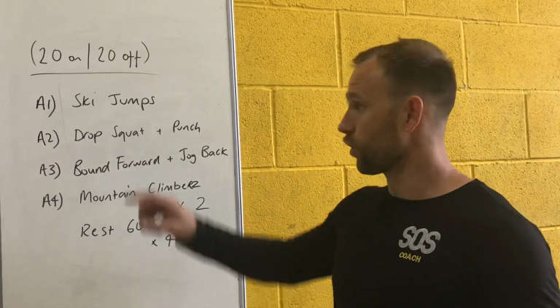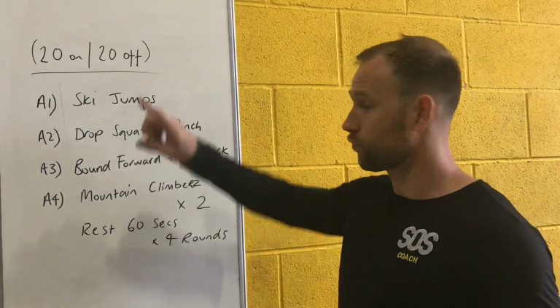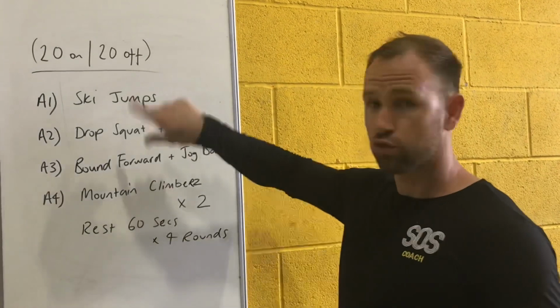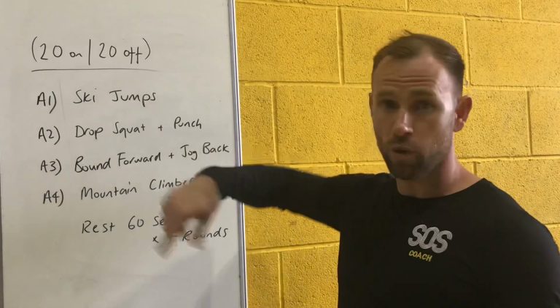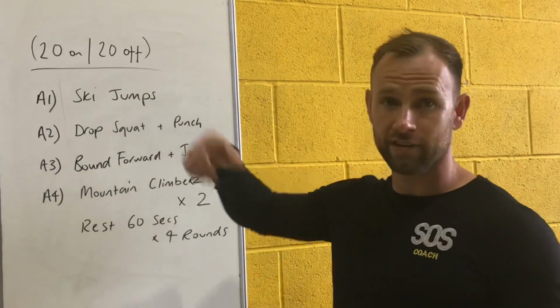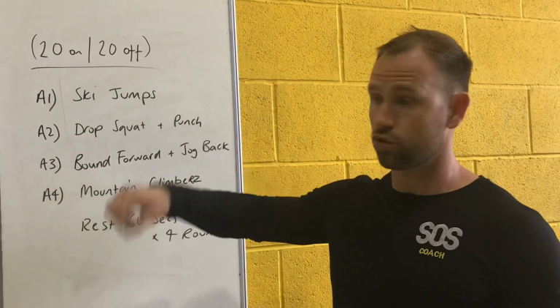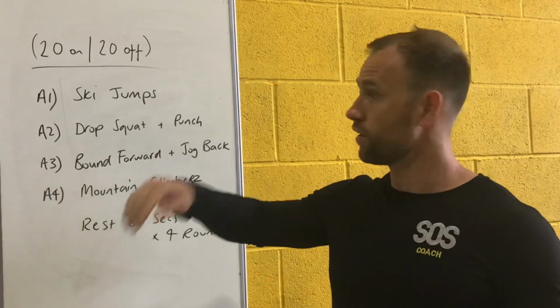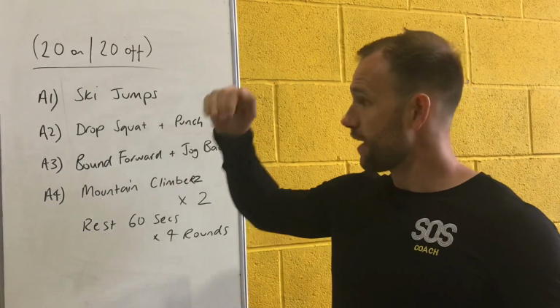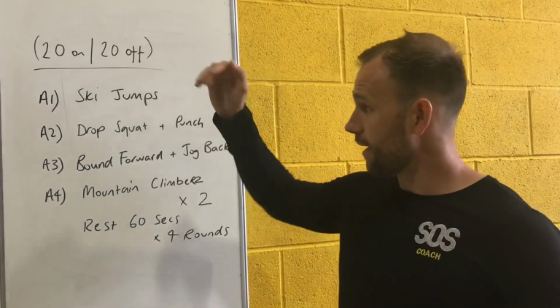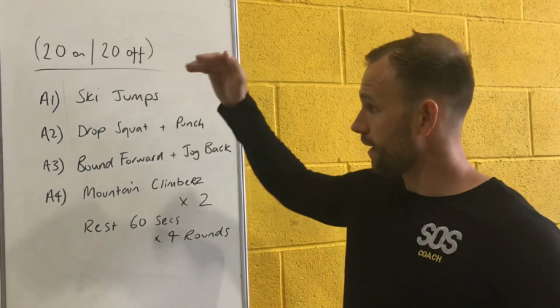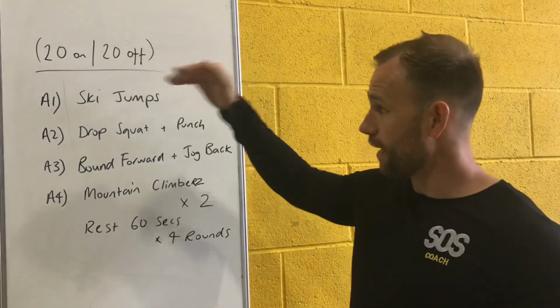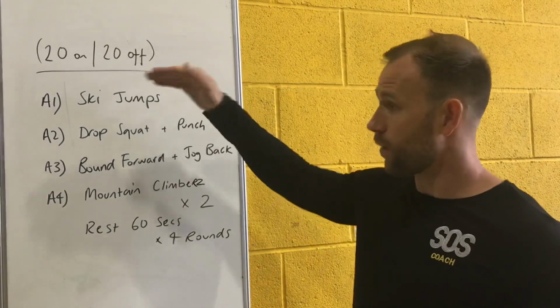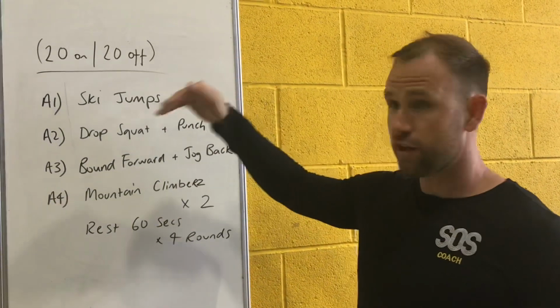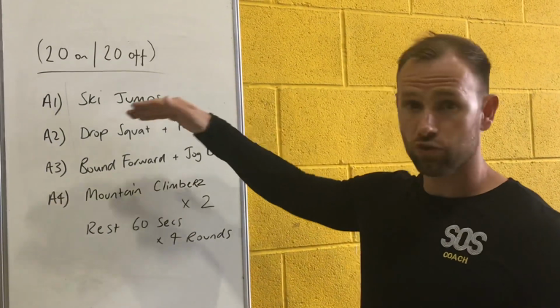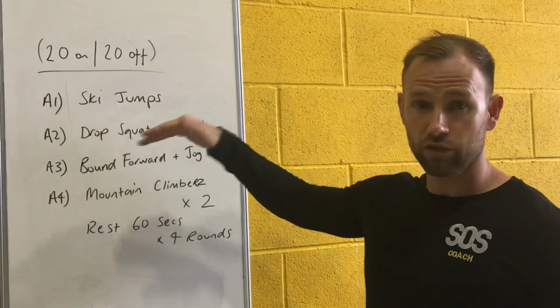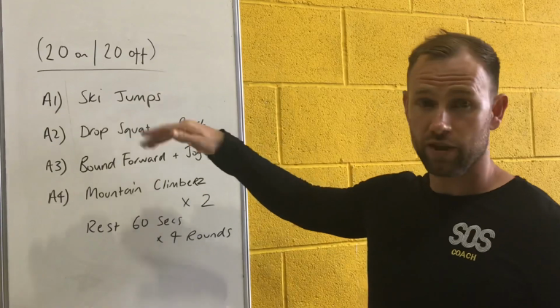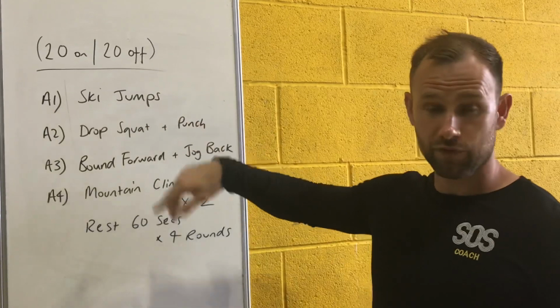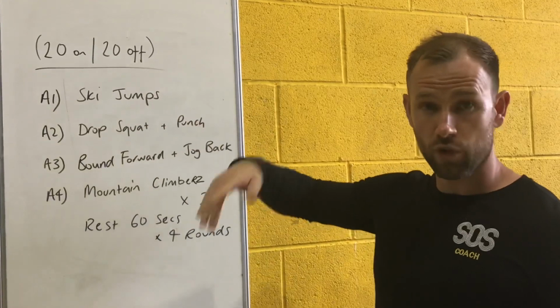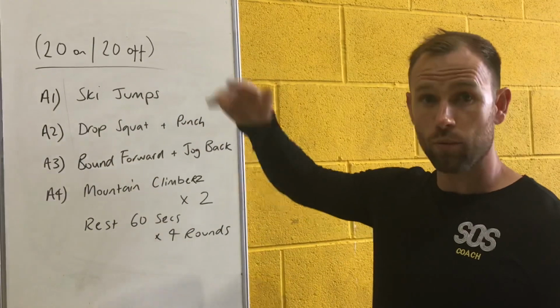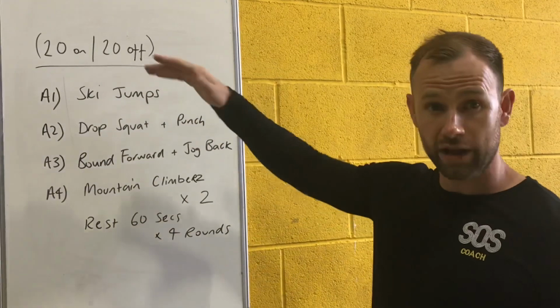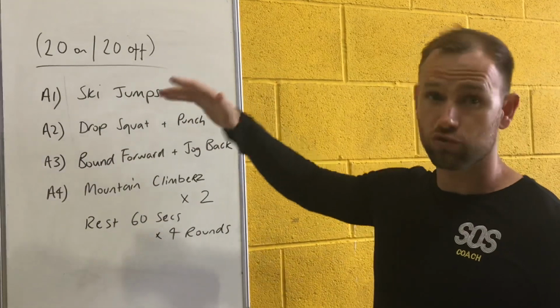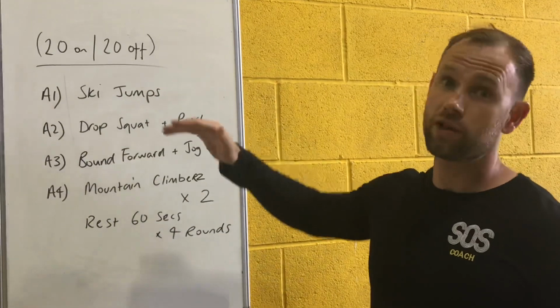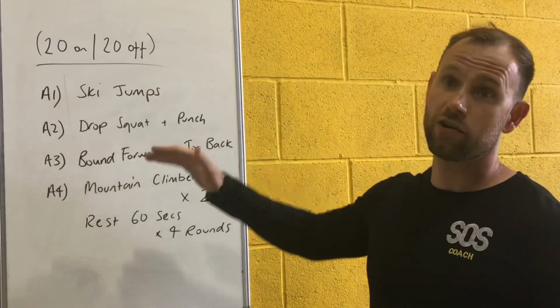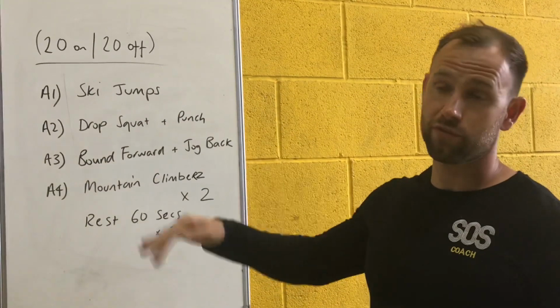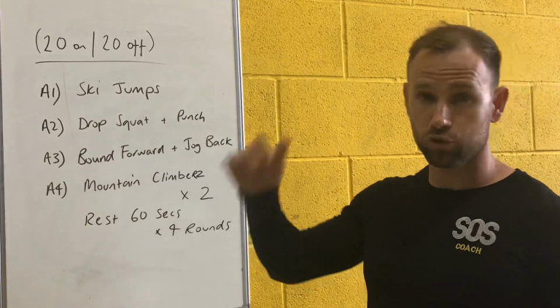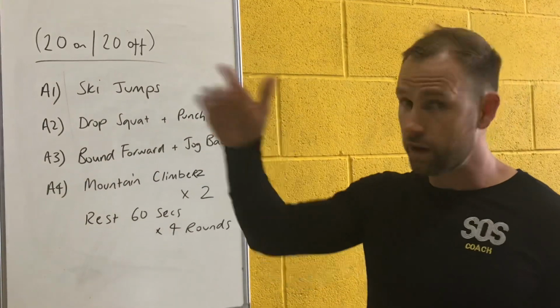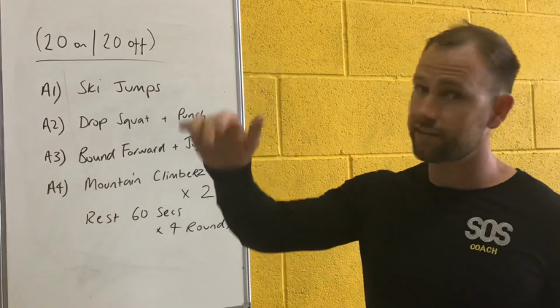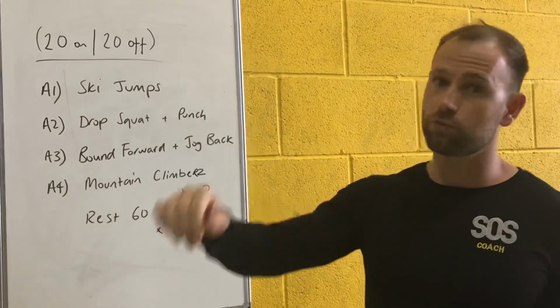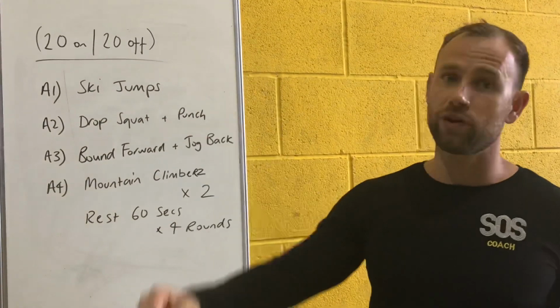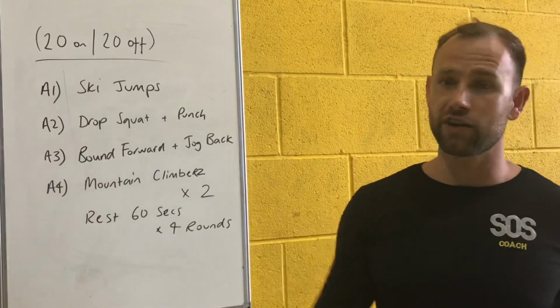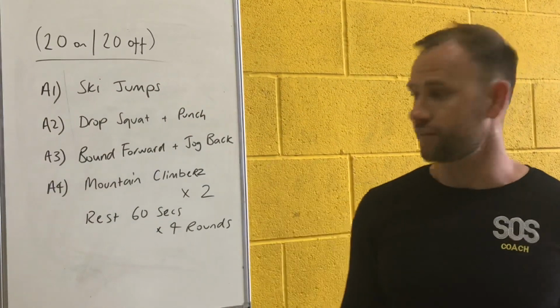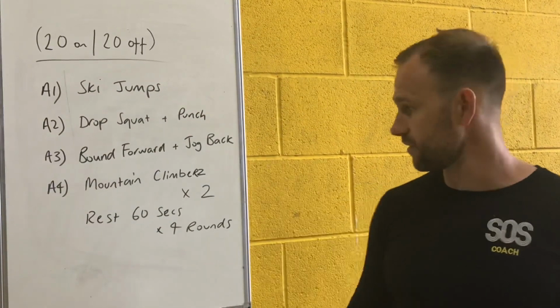You're going to go through twice — so A1, A2, A3, A4, then A1, A2, A3, A4, with 20 seconds between each exercise.